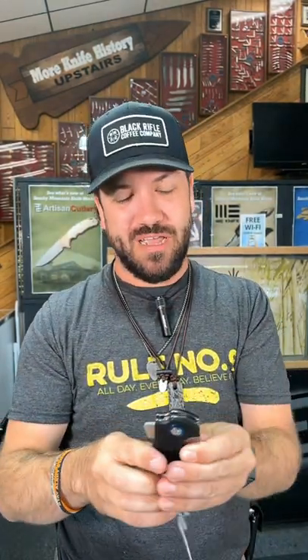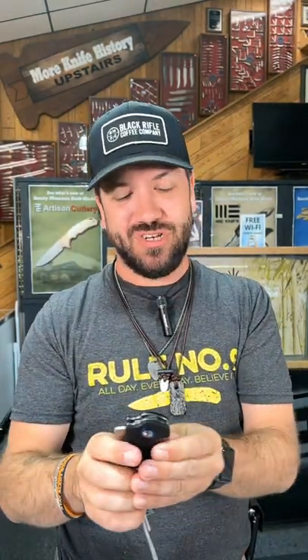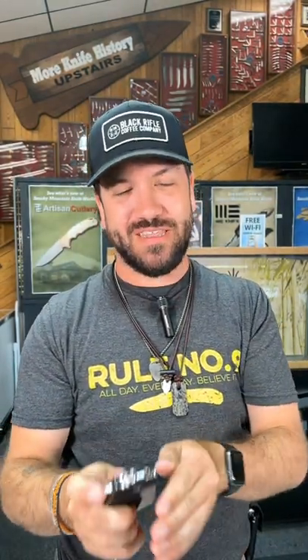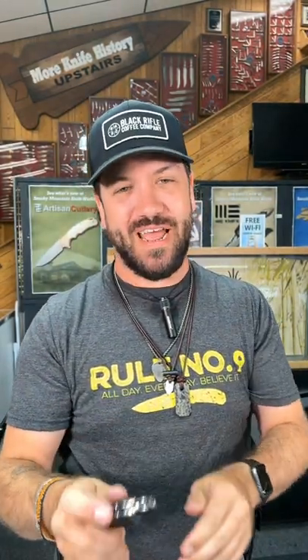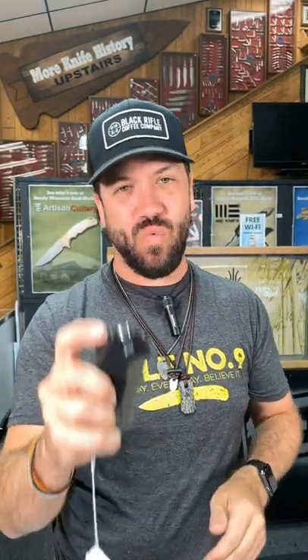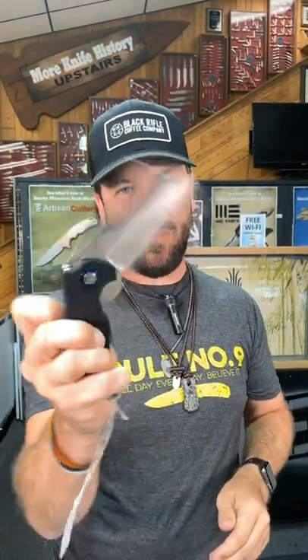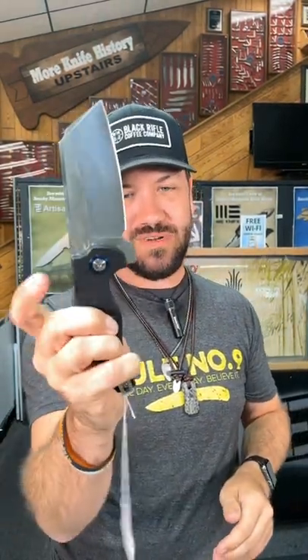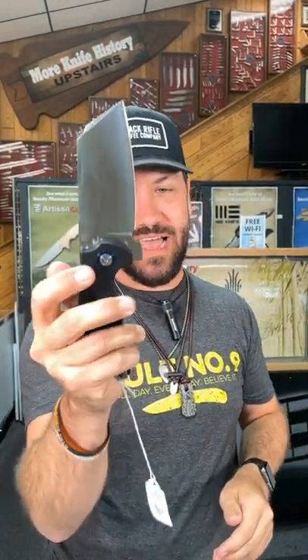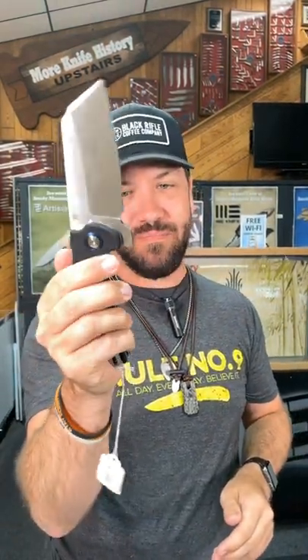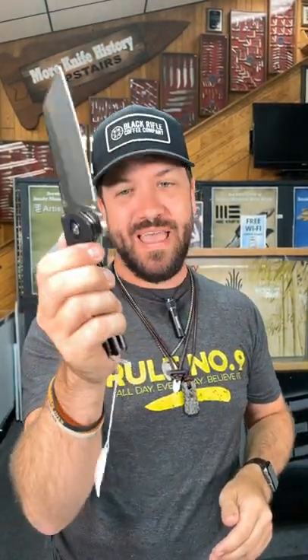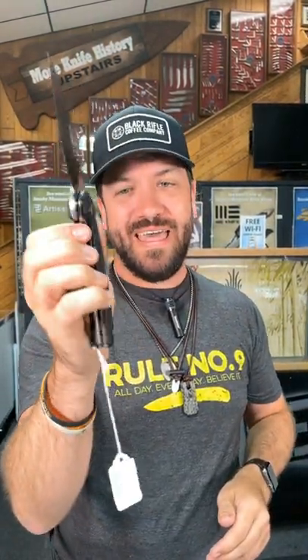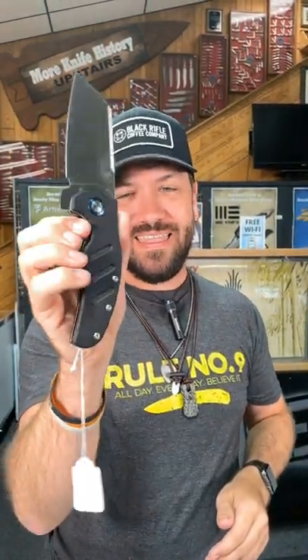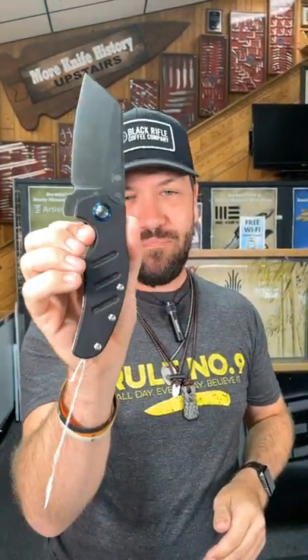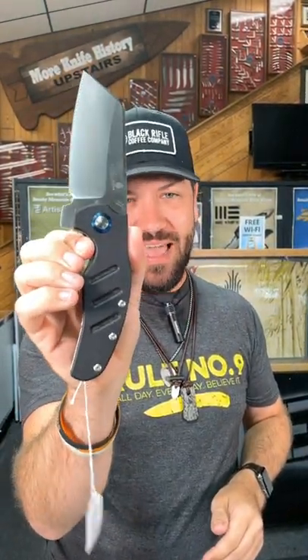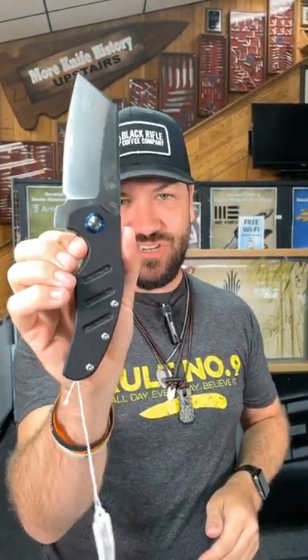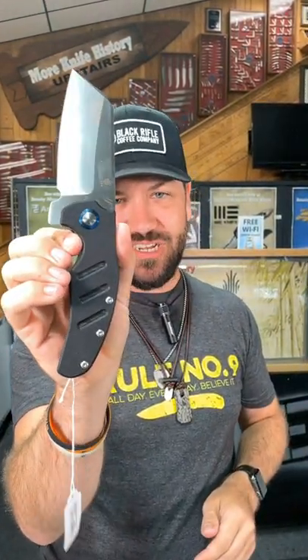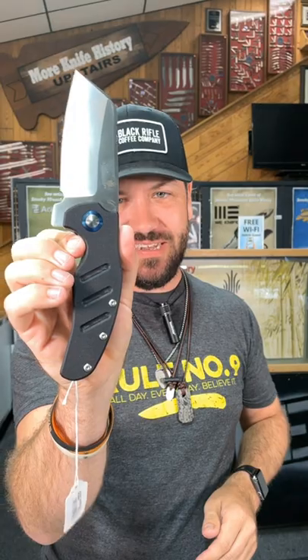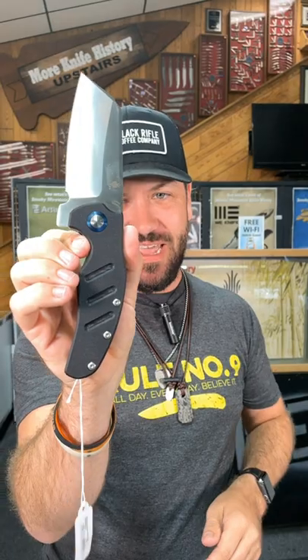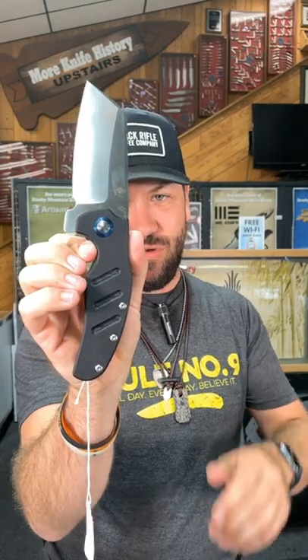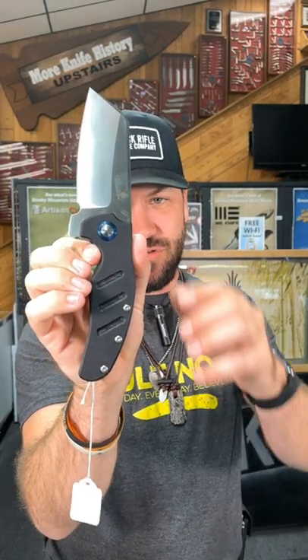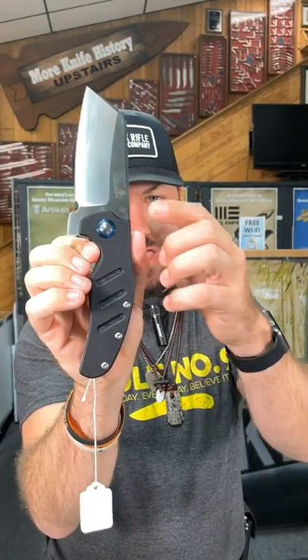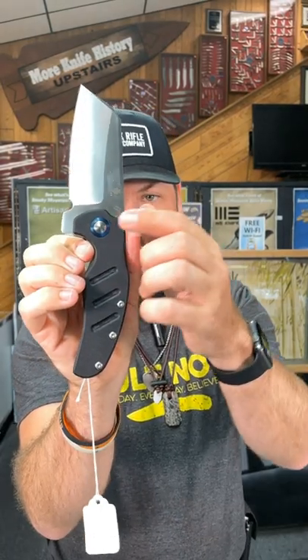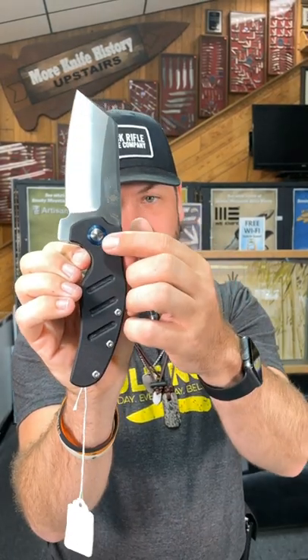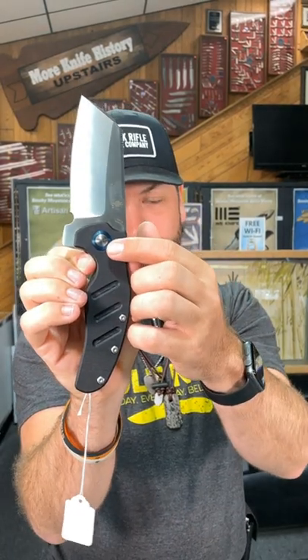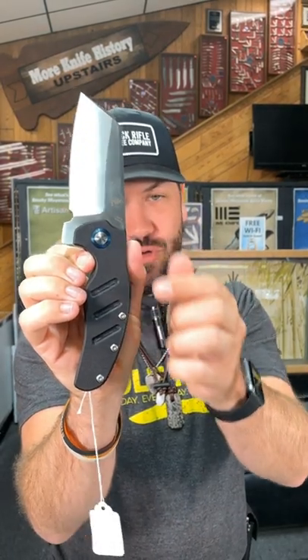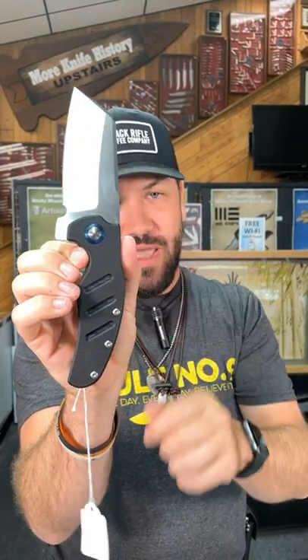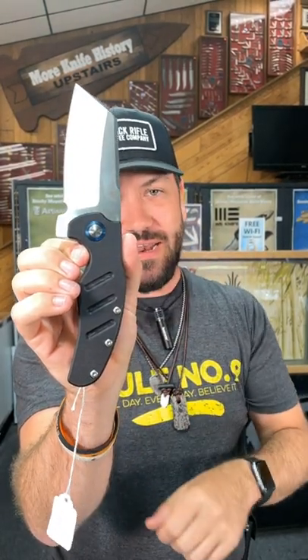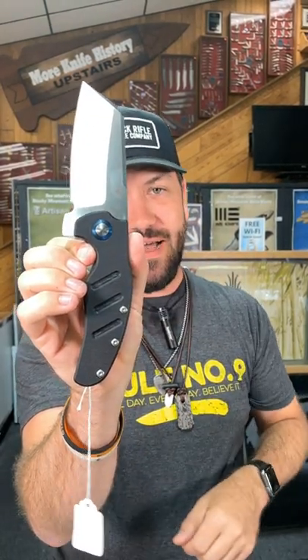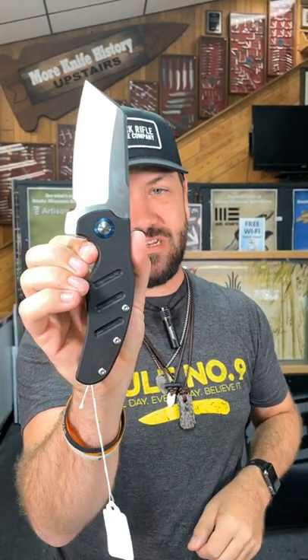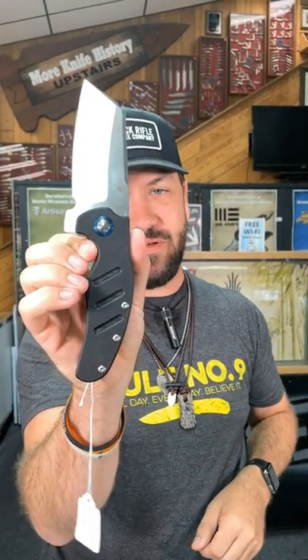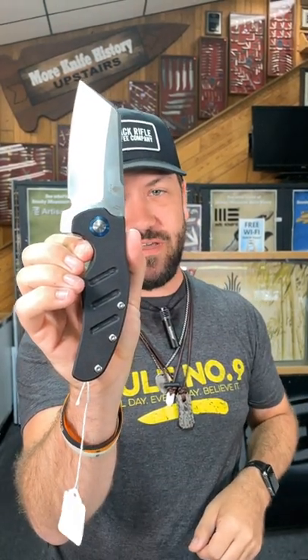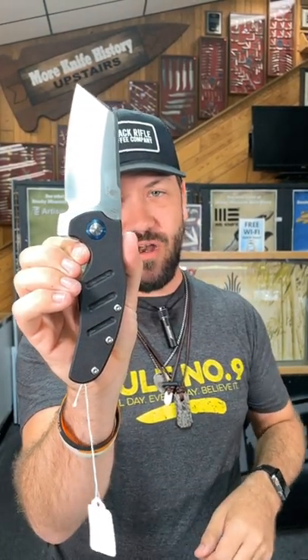Check that out one more time. Black G10 handles, blue anodized pivot collar.